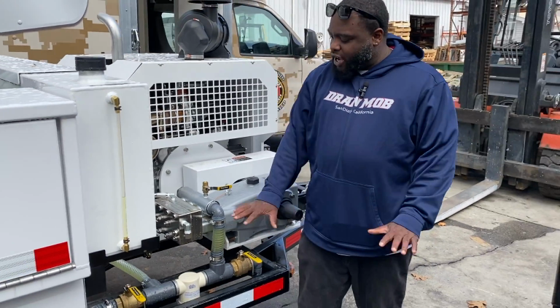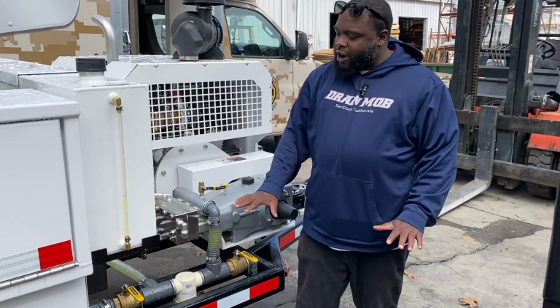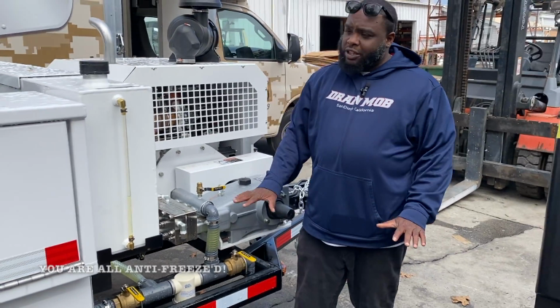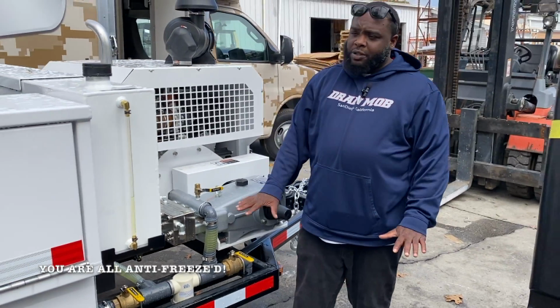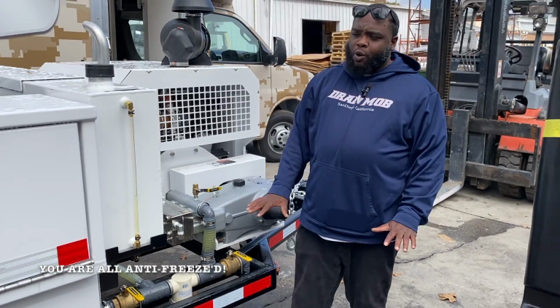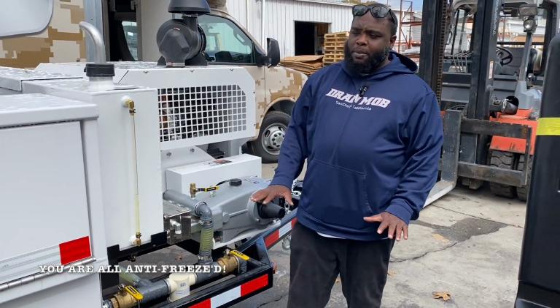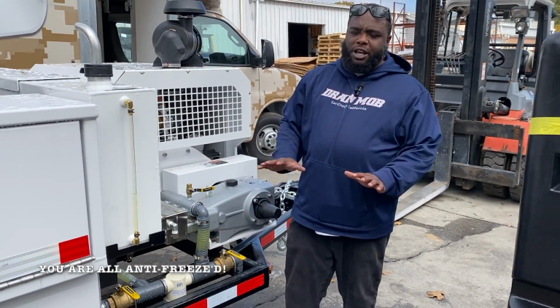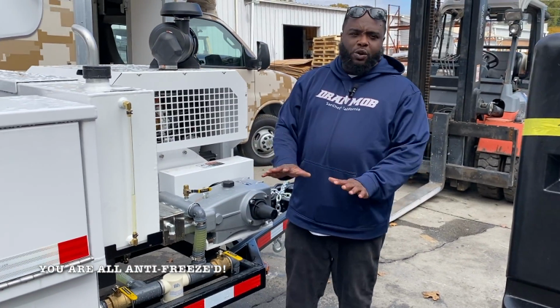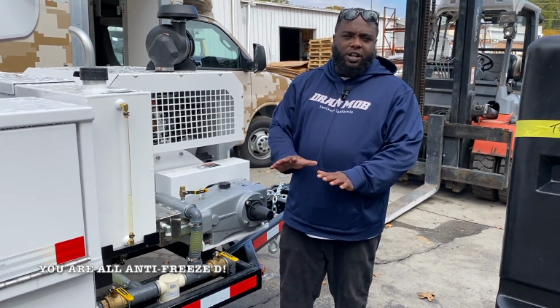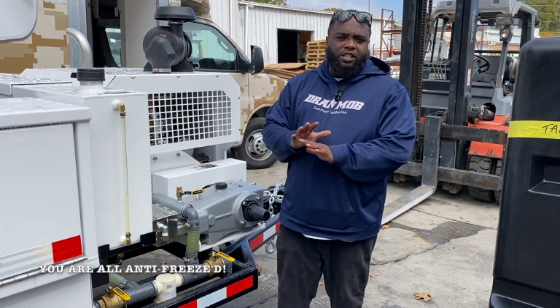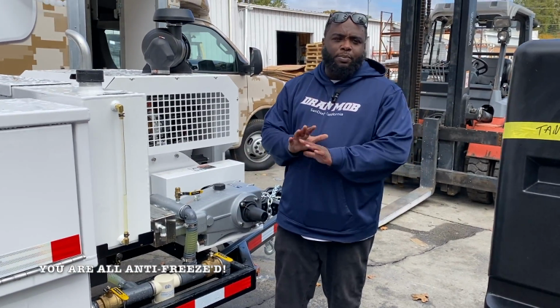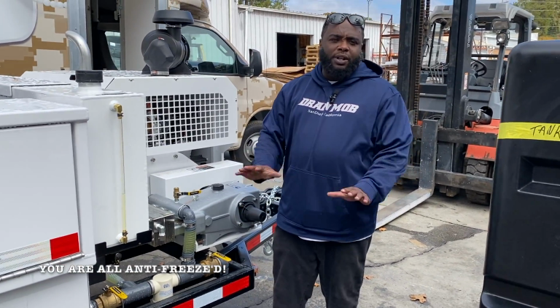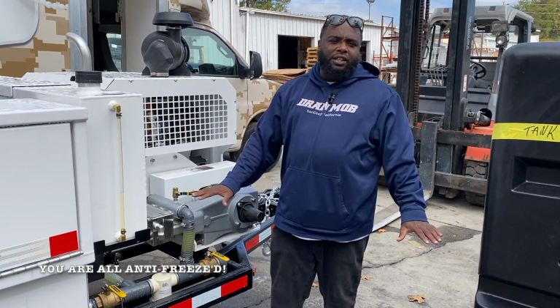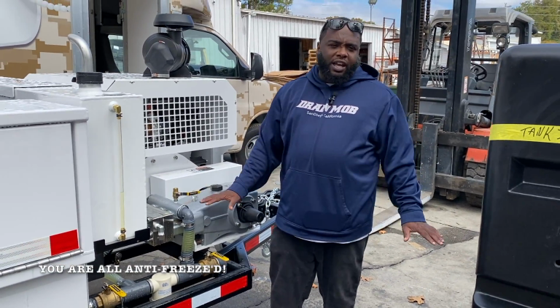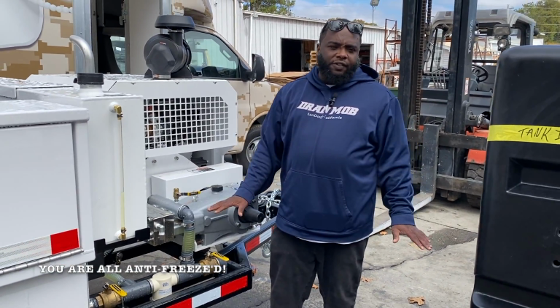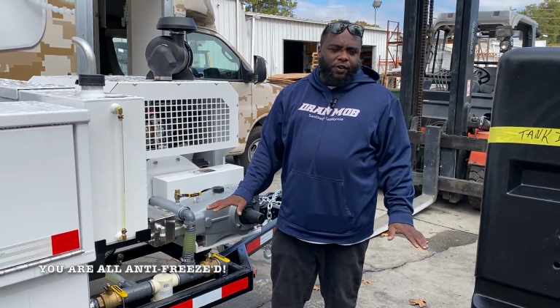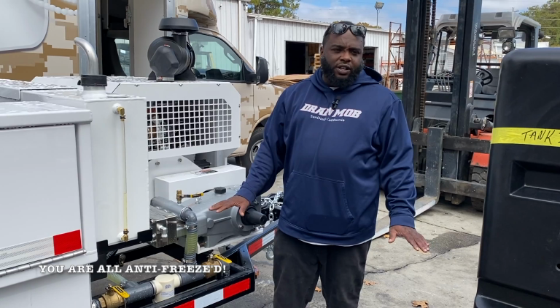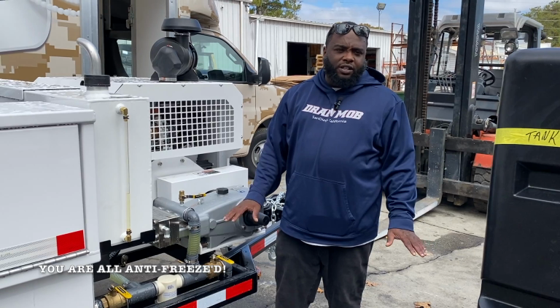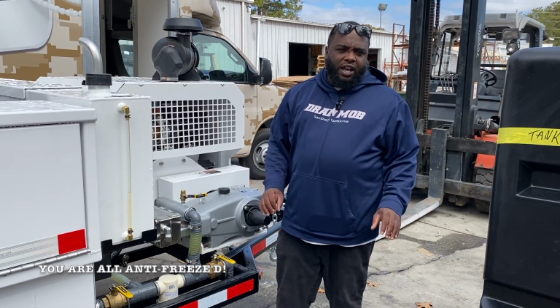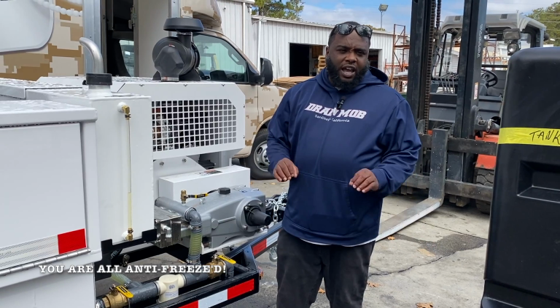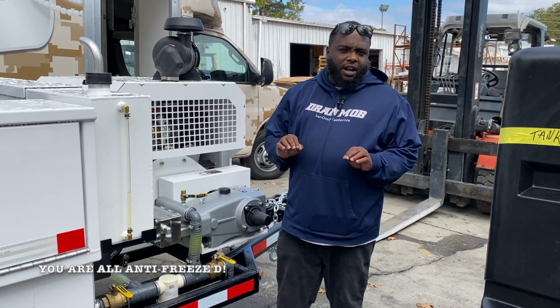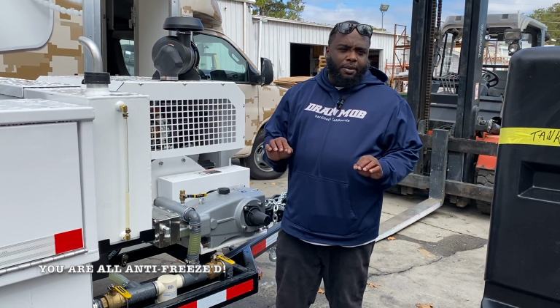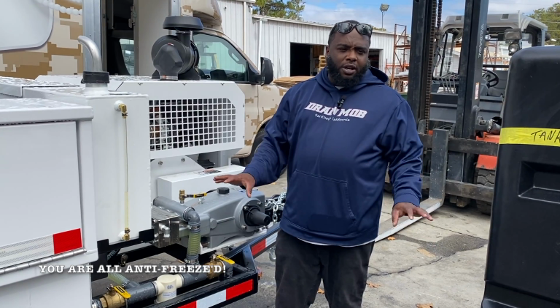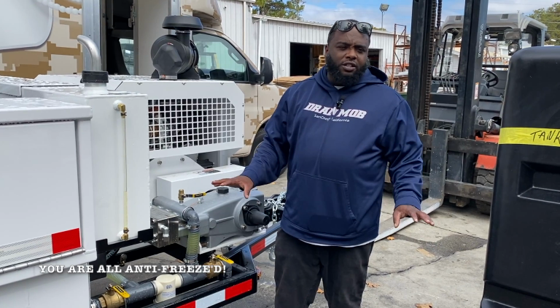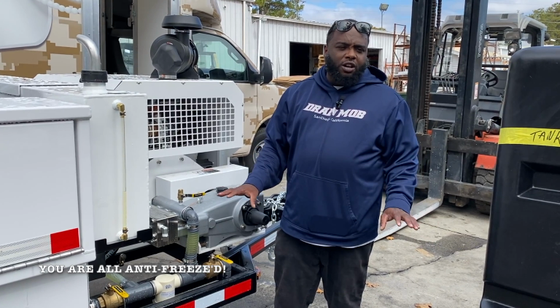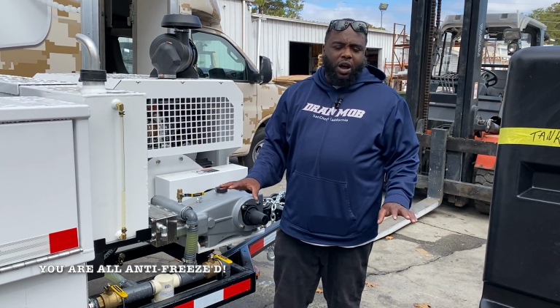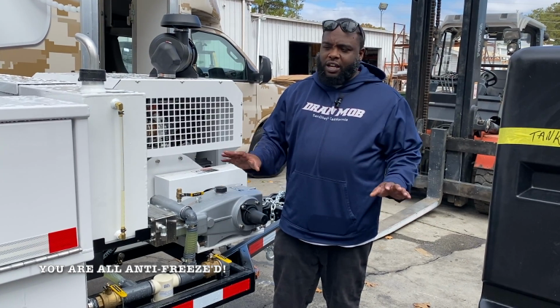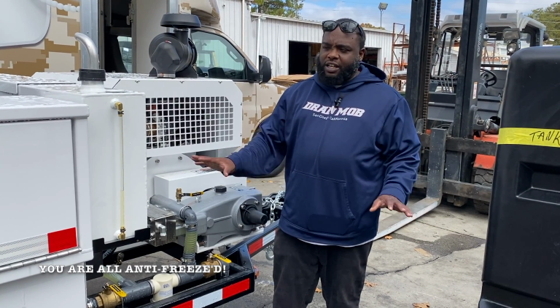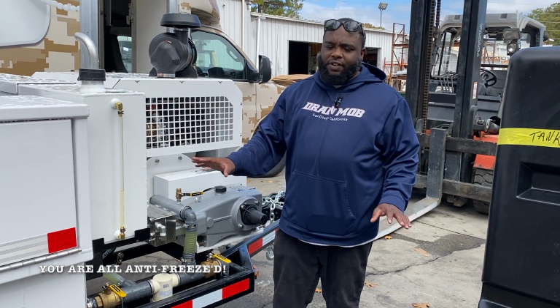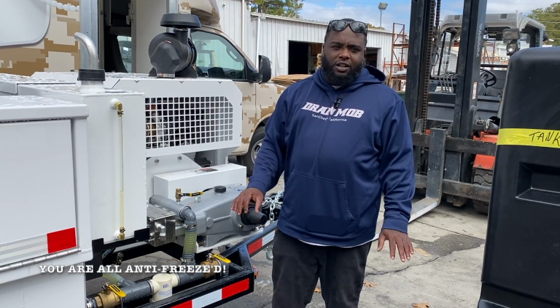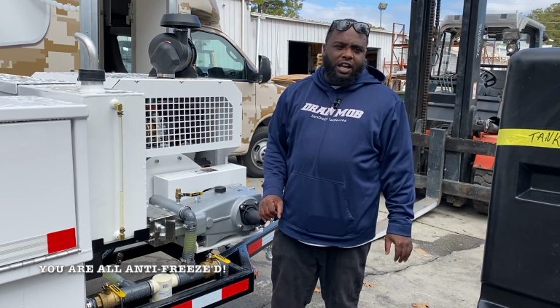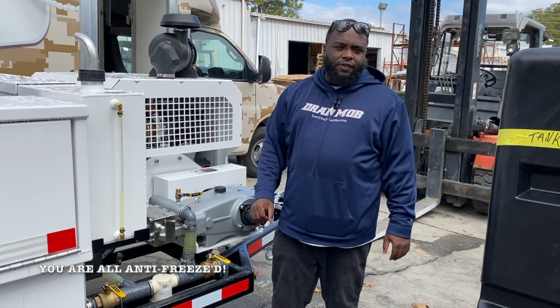Now at this point my unit is completely antifreeze and I'm good to go. I can leave it outside for the night.